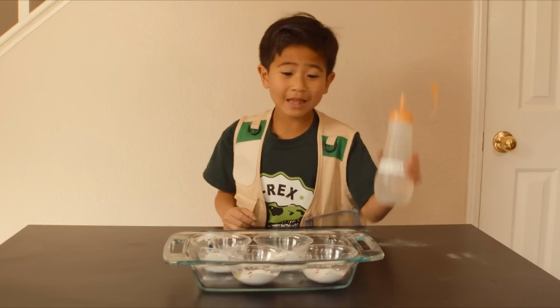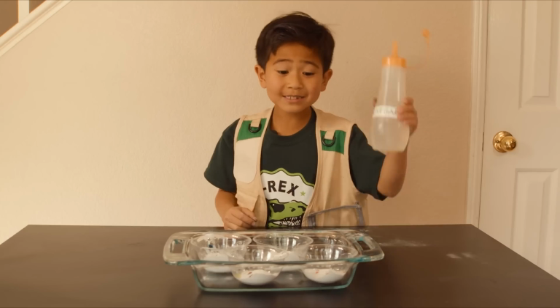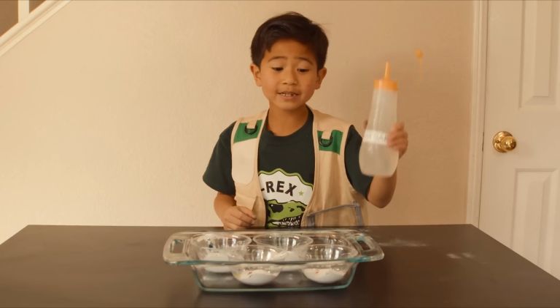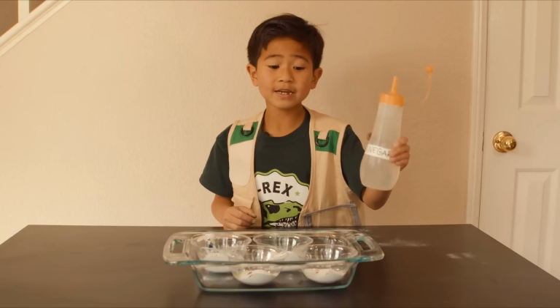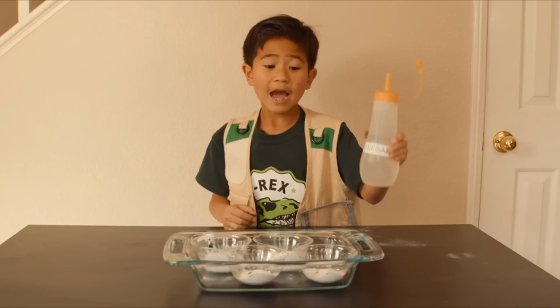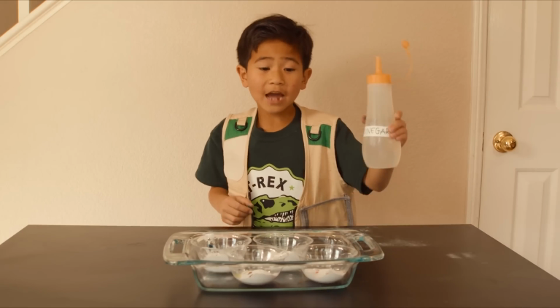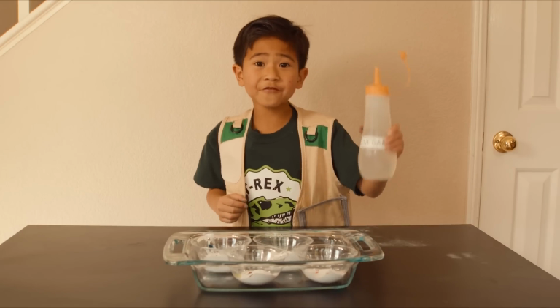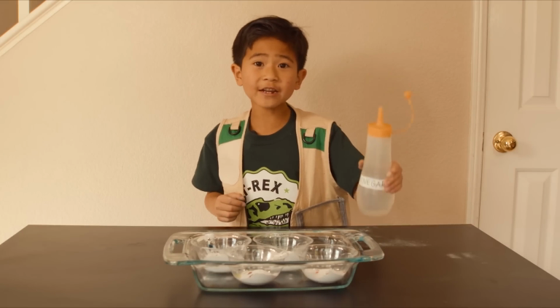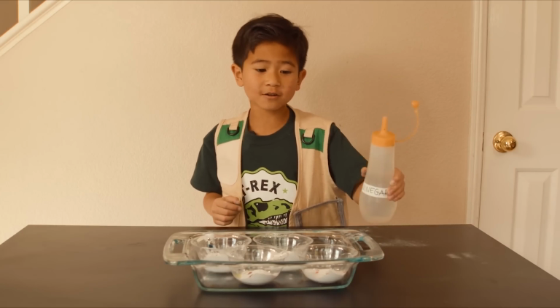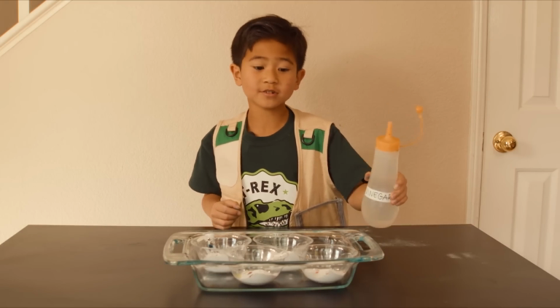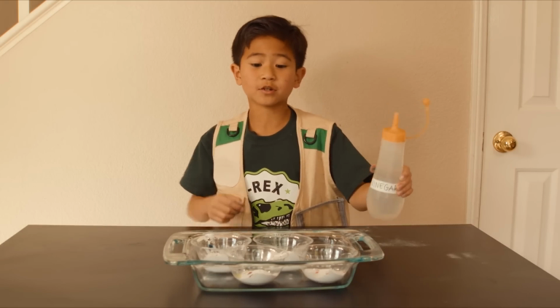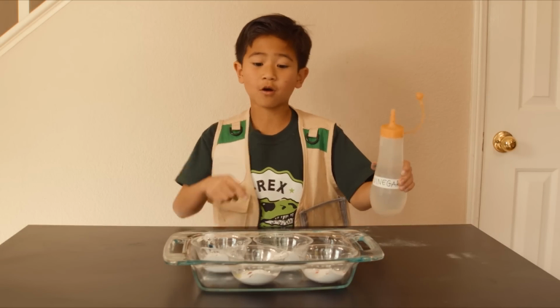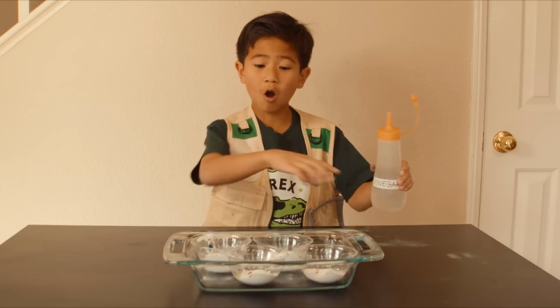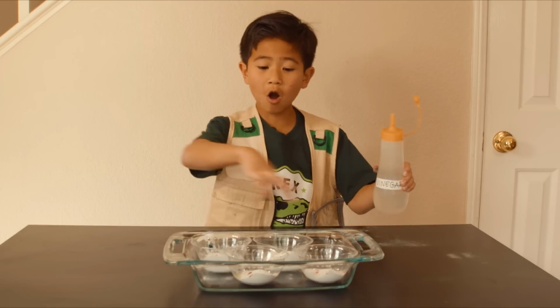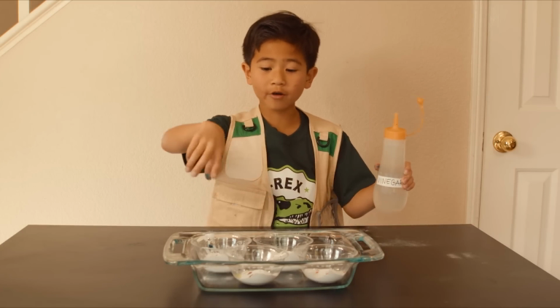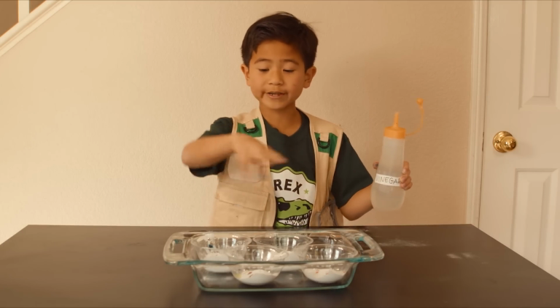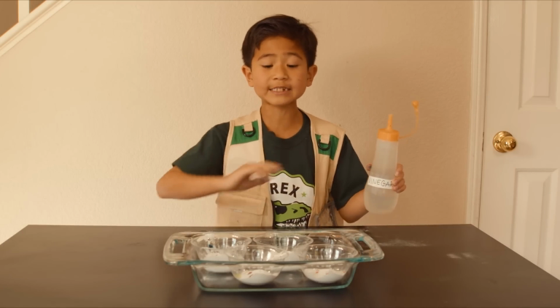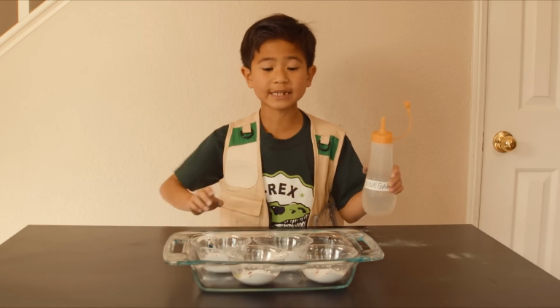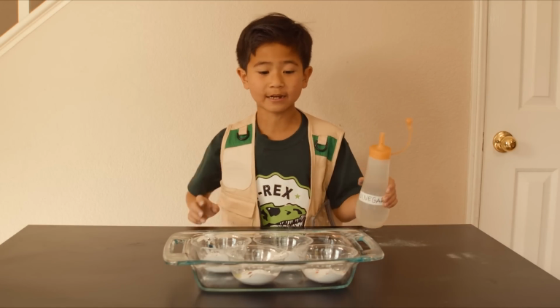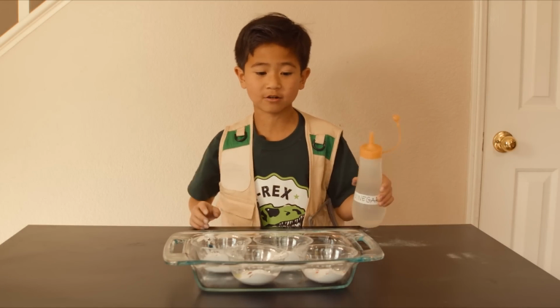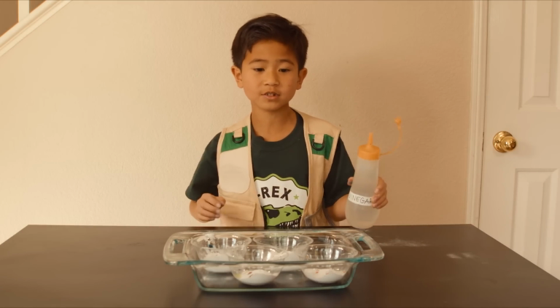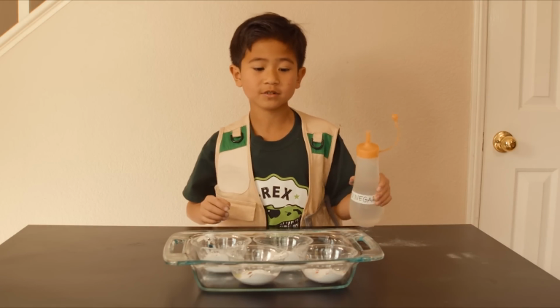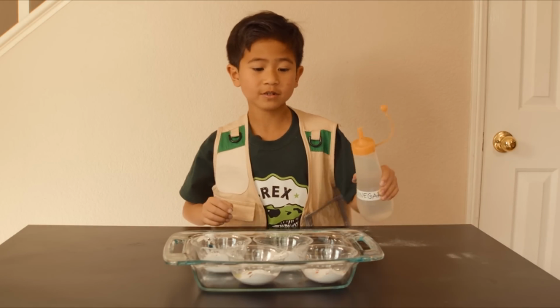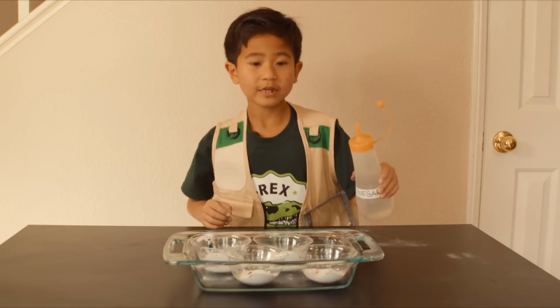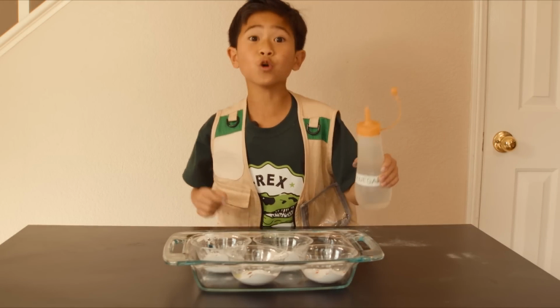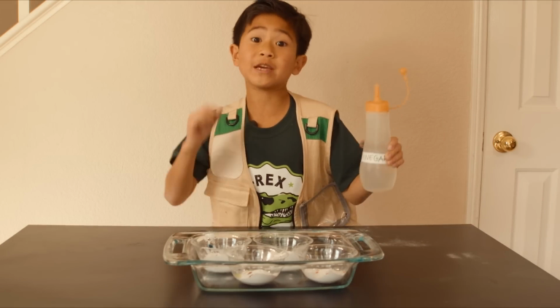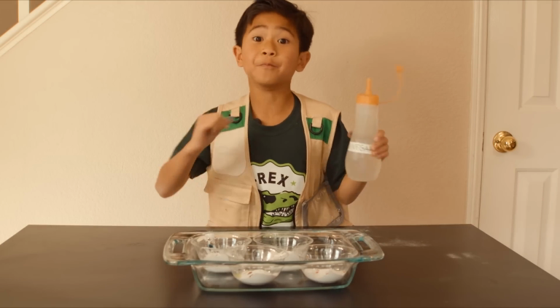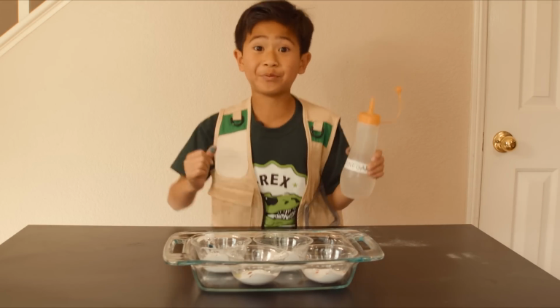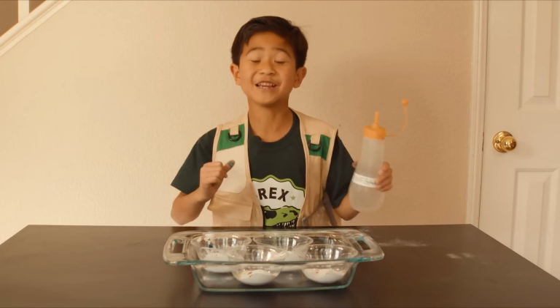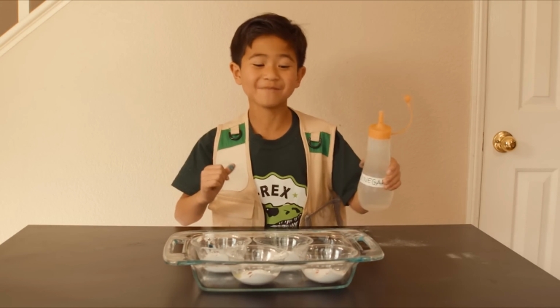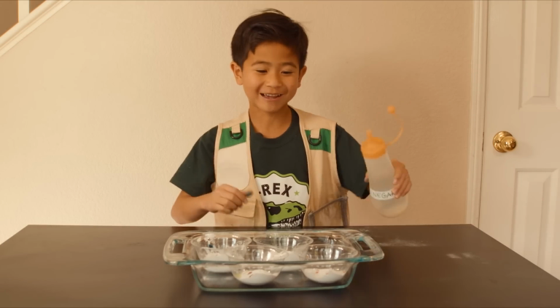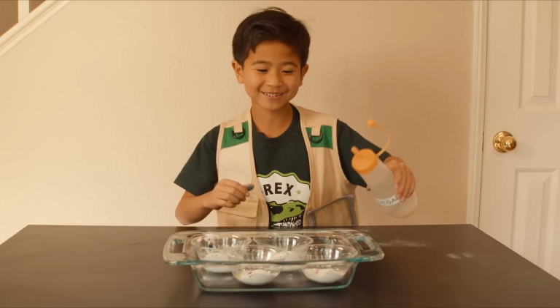Lastly, add vinegar to all the containers. It'll make a big mess!